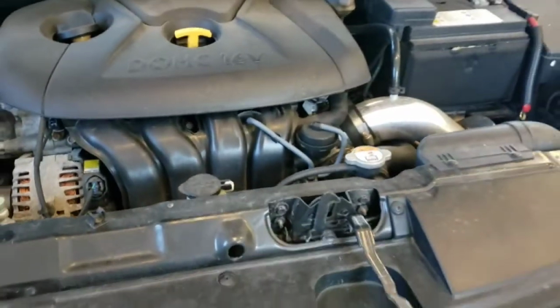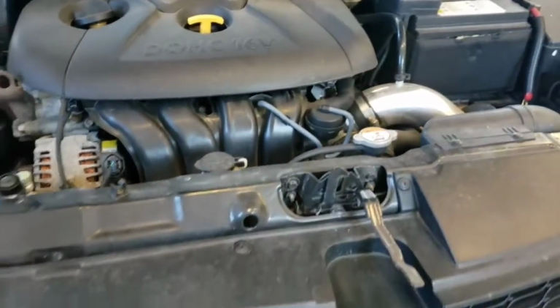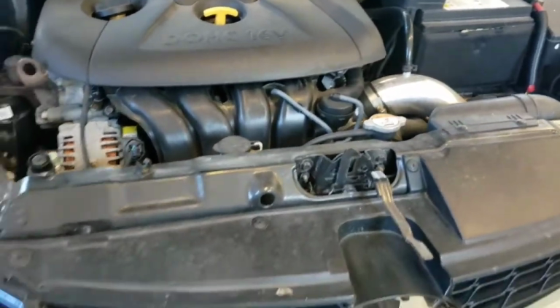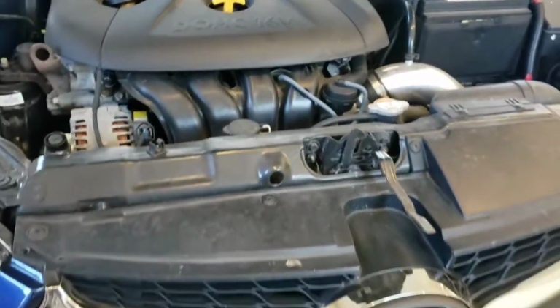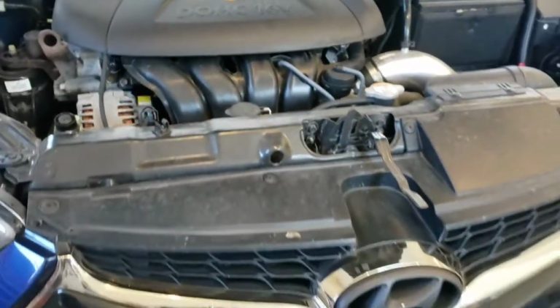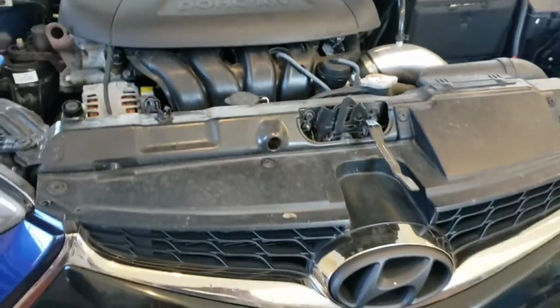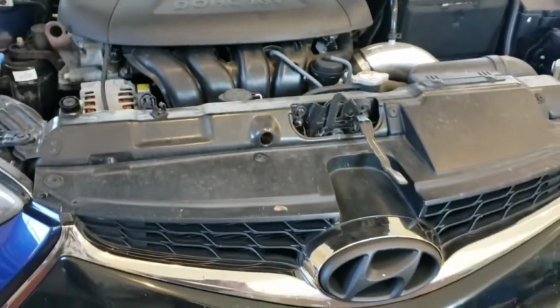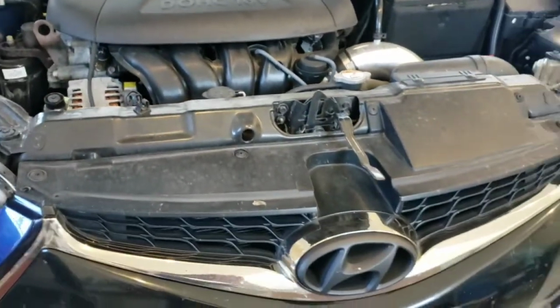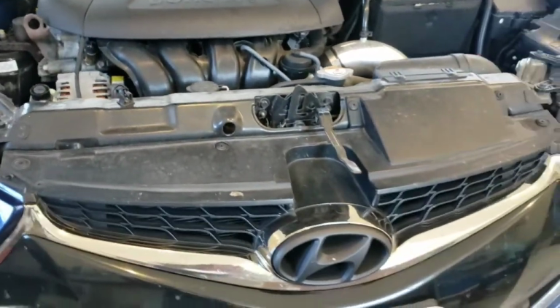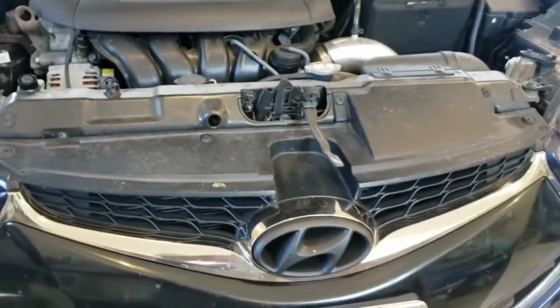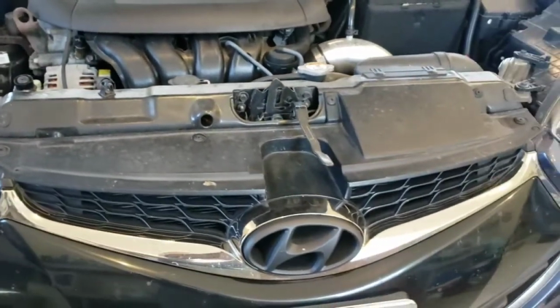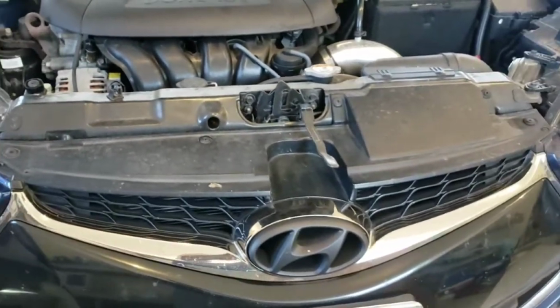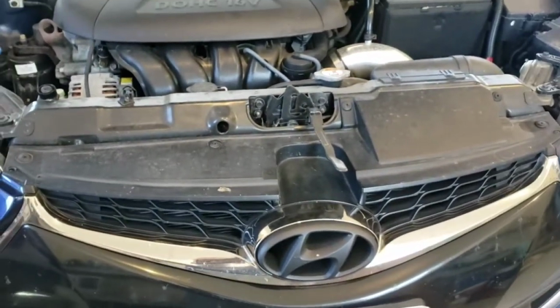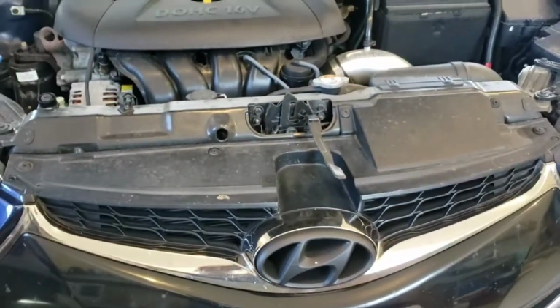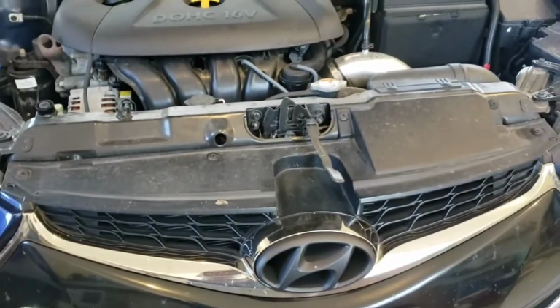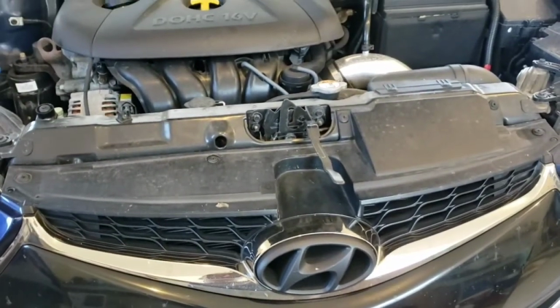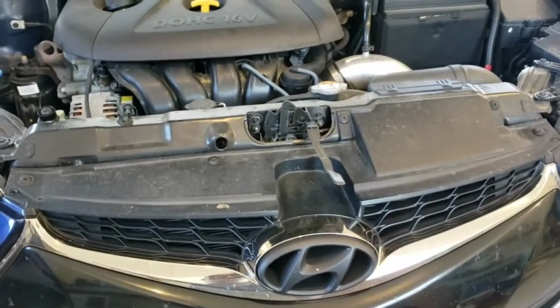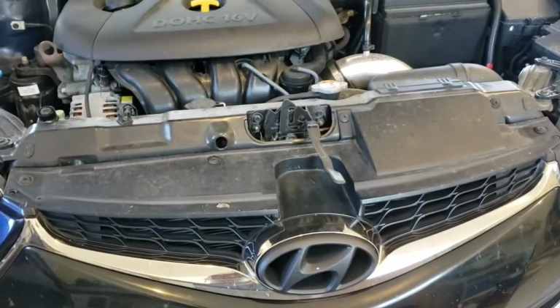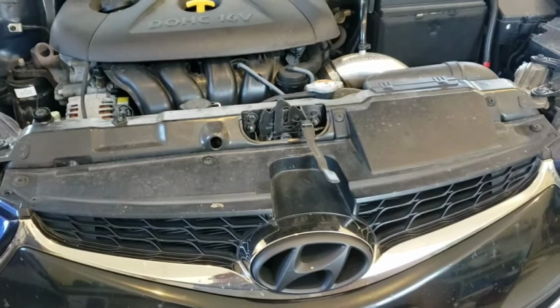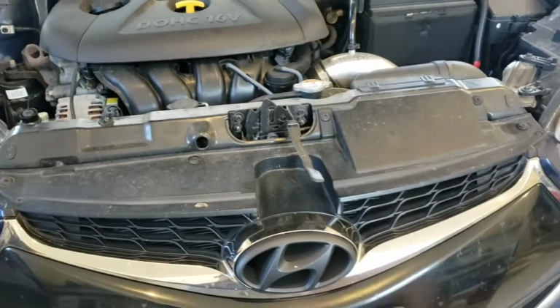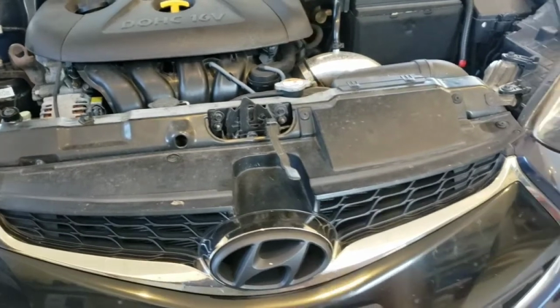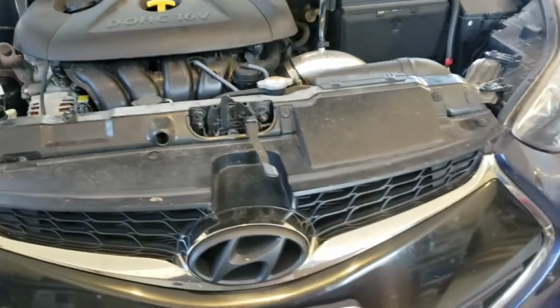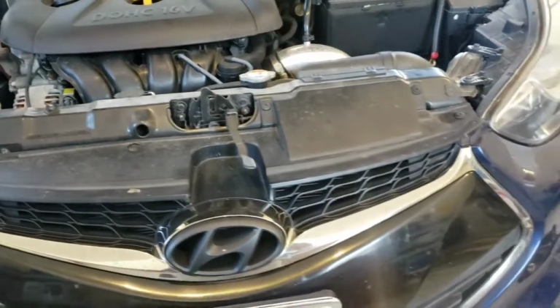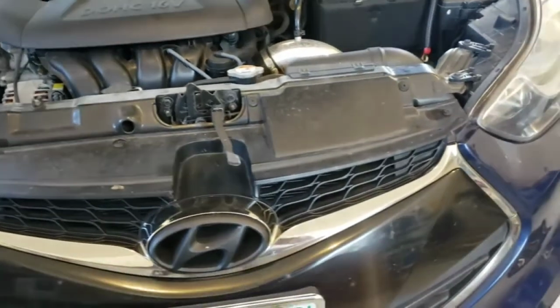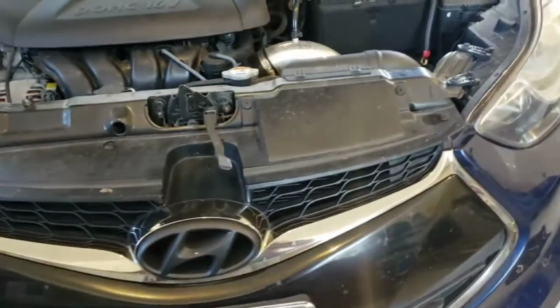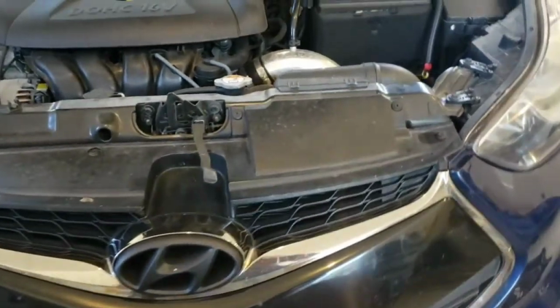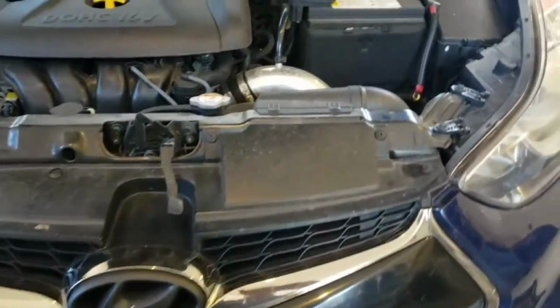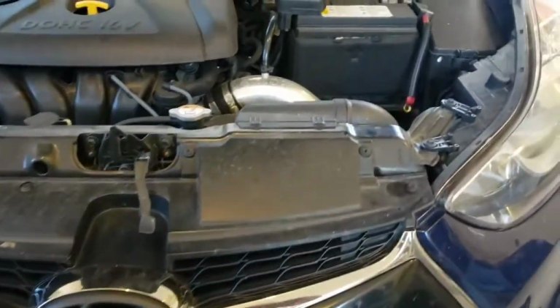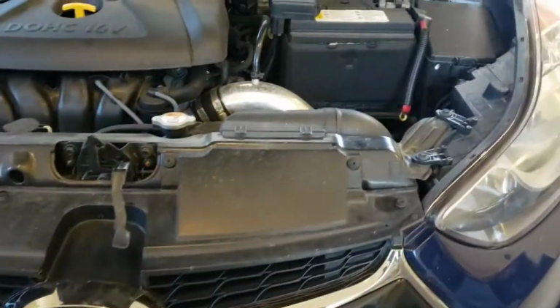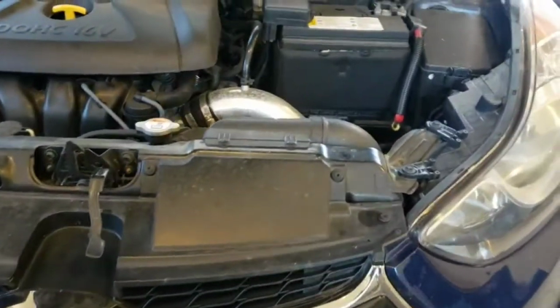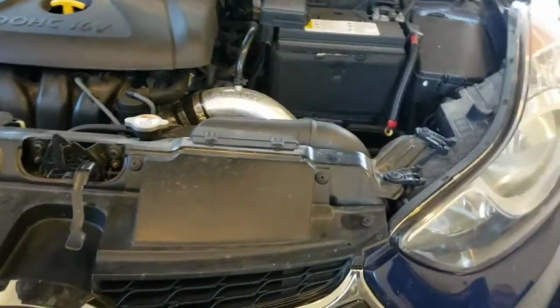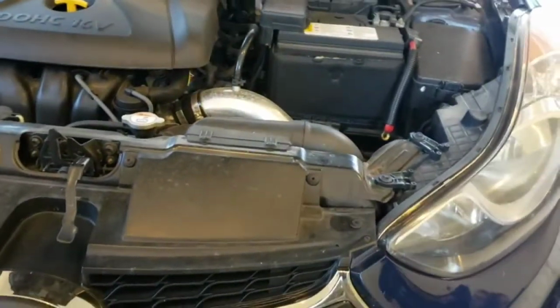I always warm the engine up first — big controversy. Some people think you should do a cold engine, so whatever you're happy with. We'll go ahead and get underneath and show you where the oil drain plug is and the oil filter. This one's pretty easy to change so it shouldn't take too long.